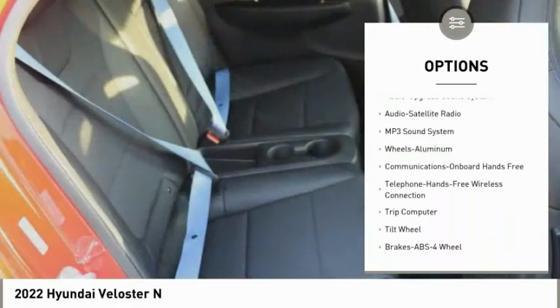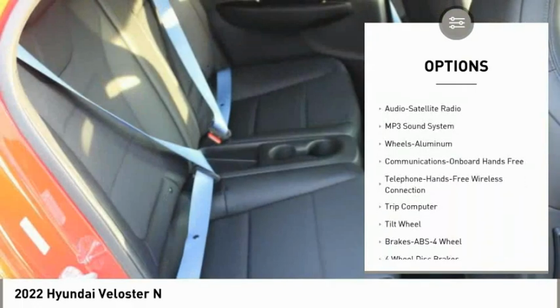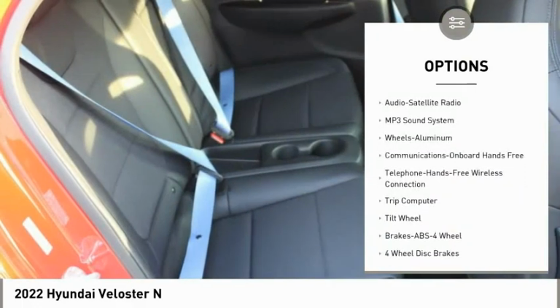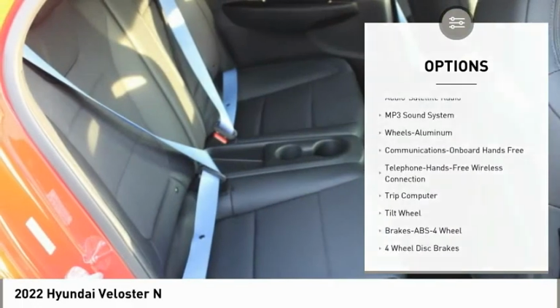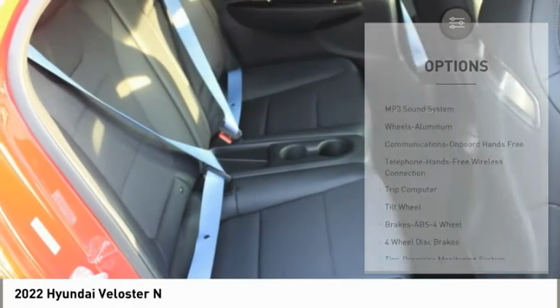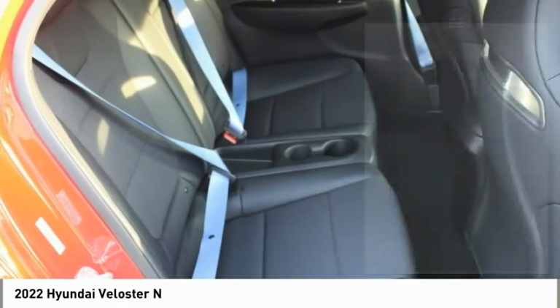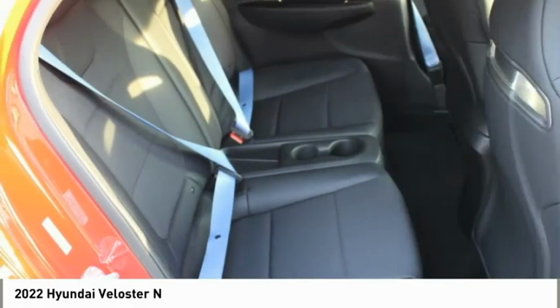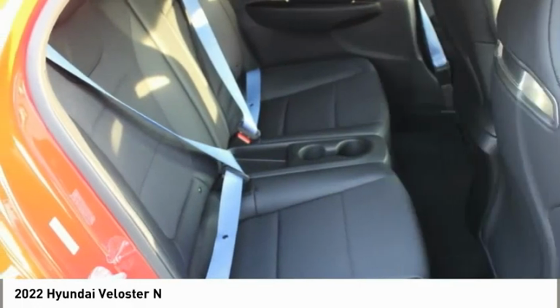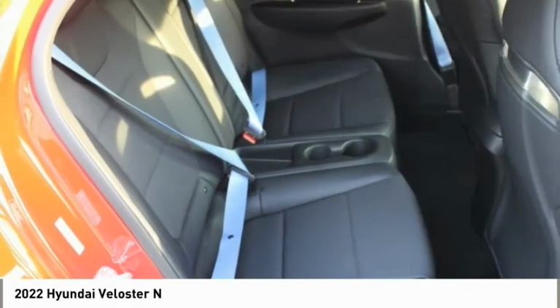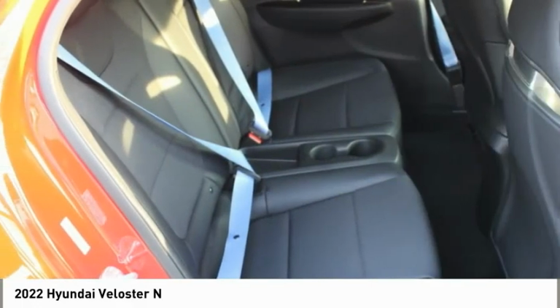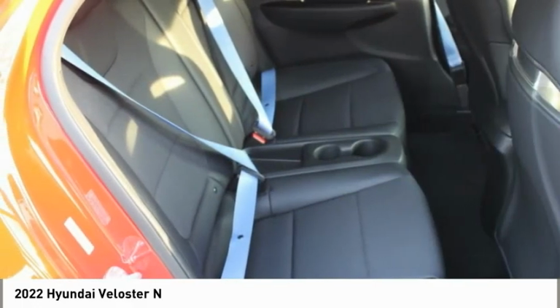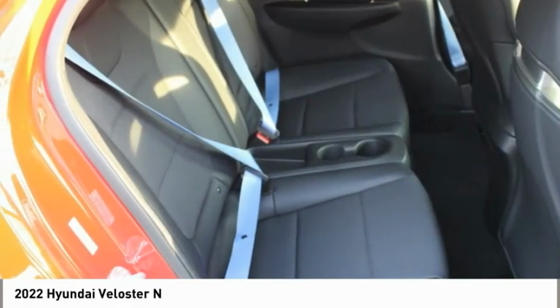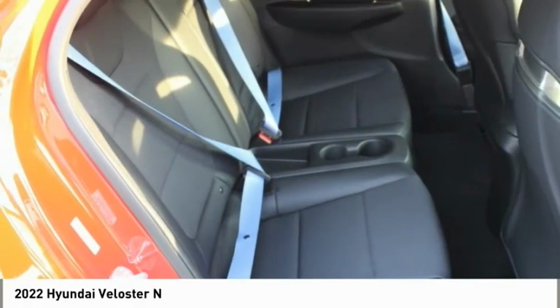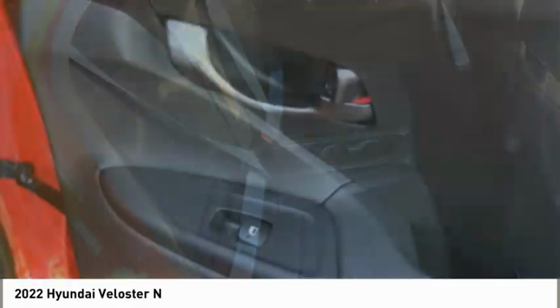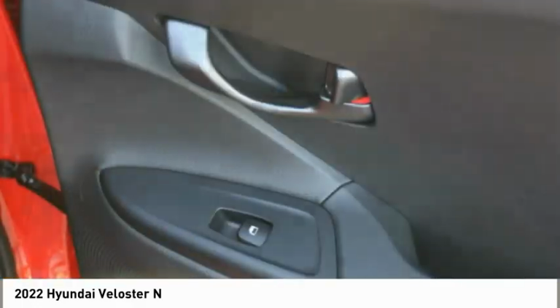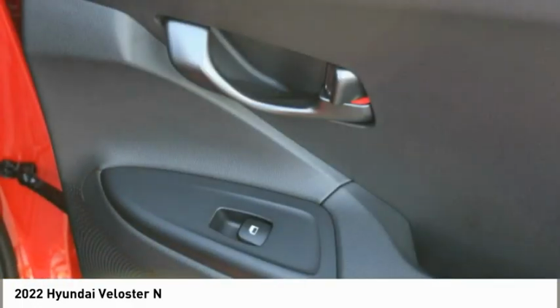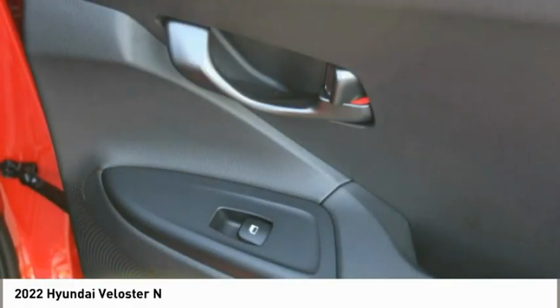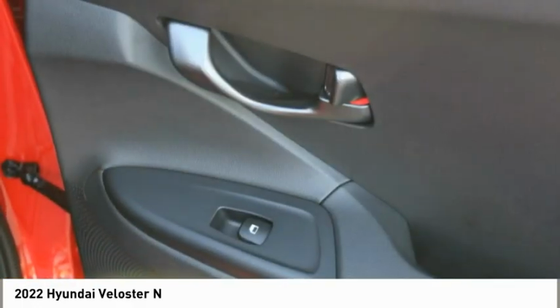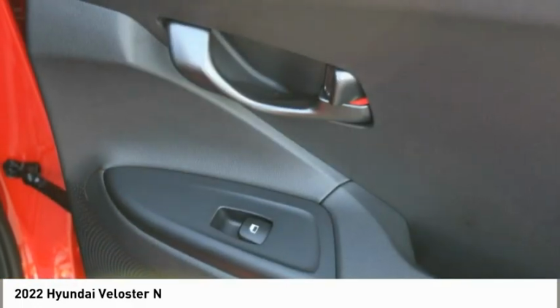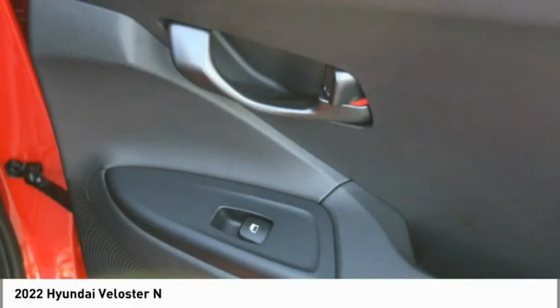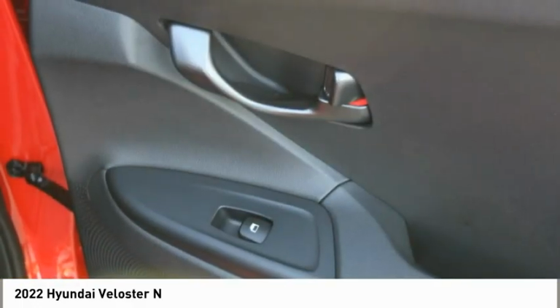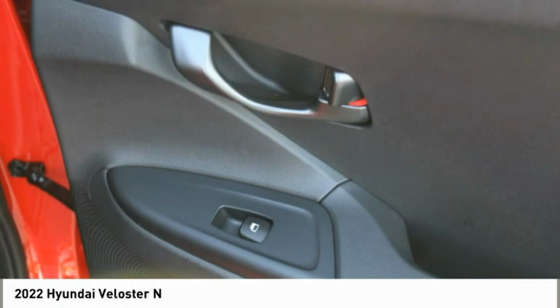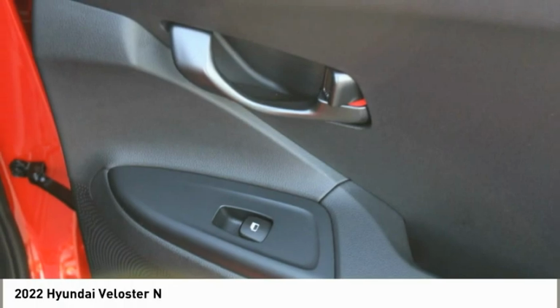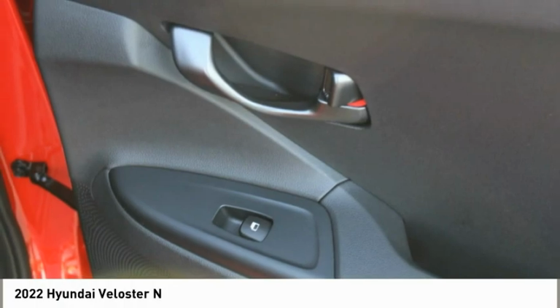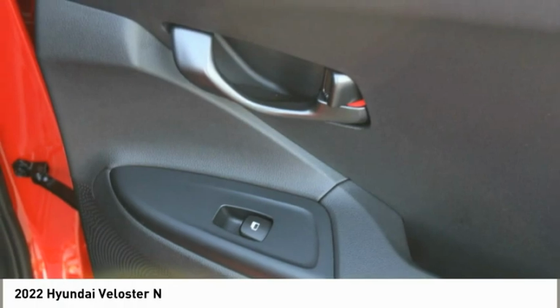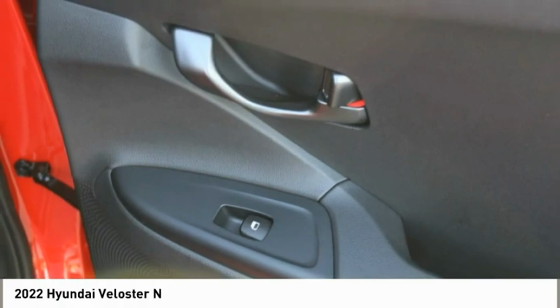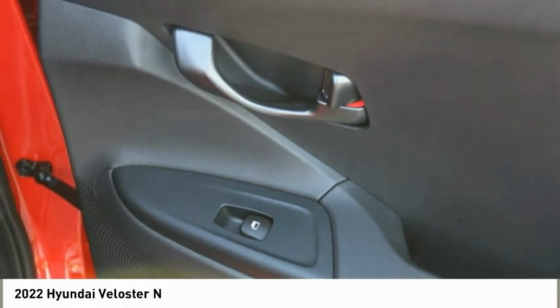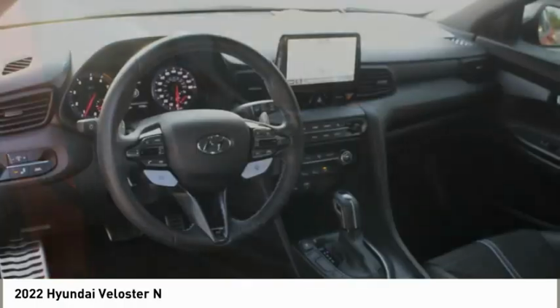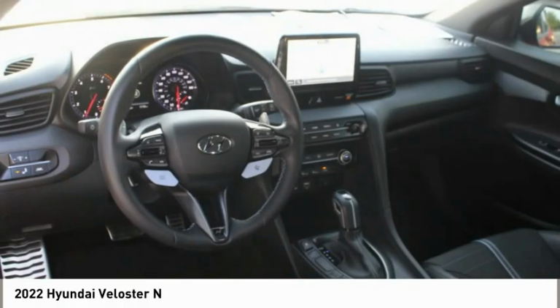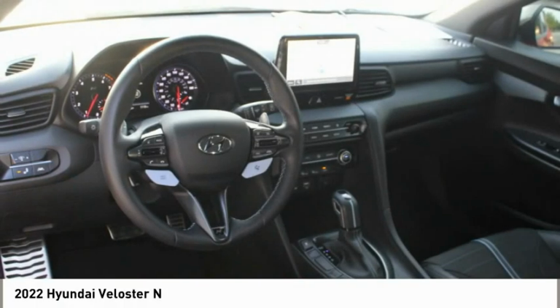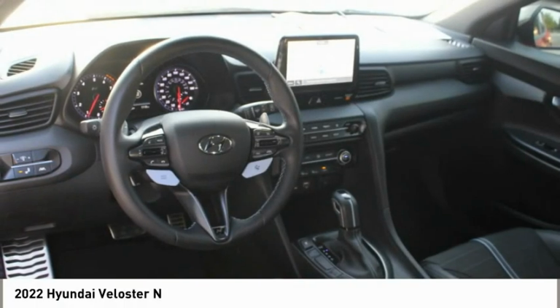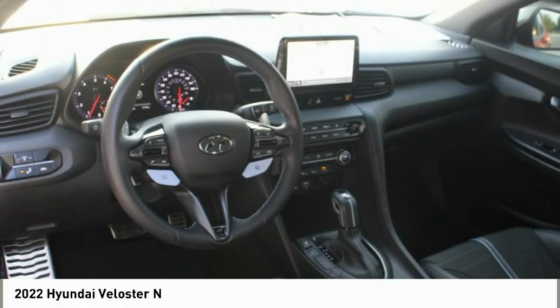Headlights auto off. Mirror memory. Navigation system. Security system. Come take a test drive today.